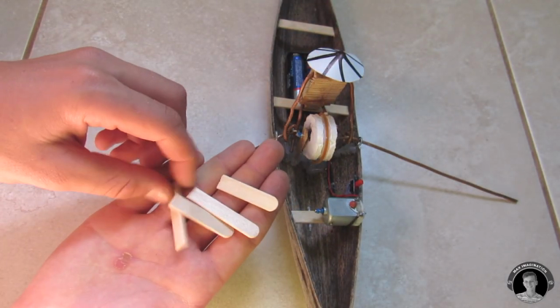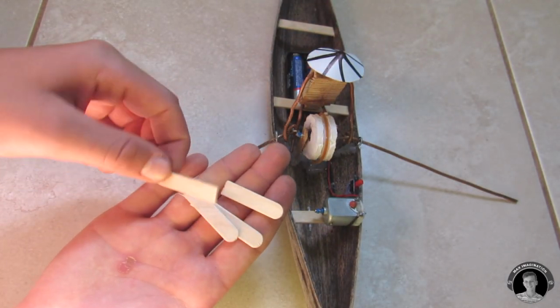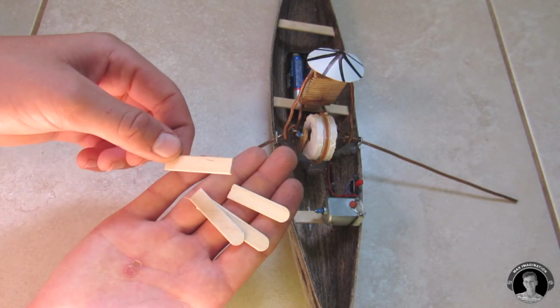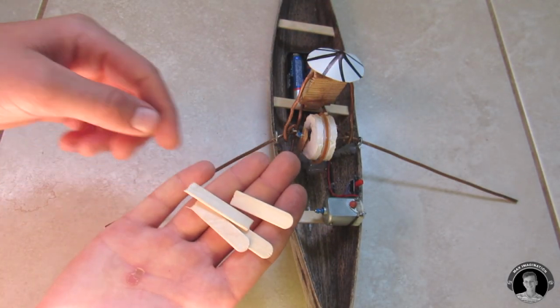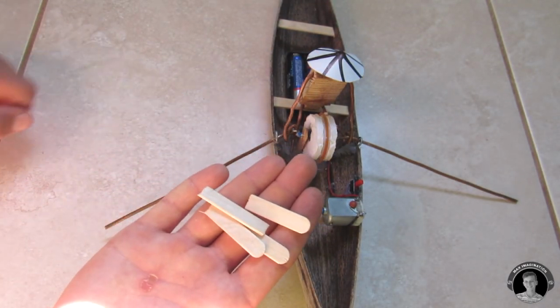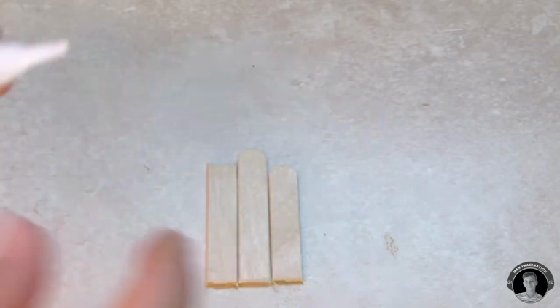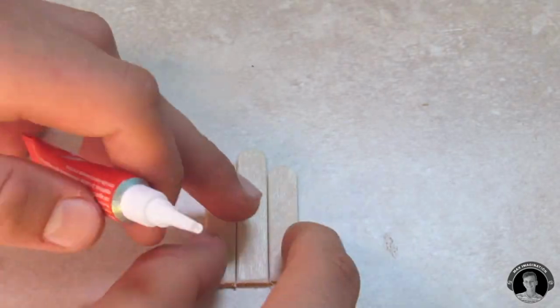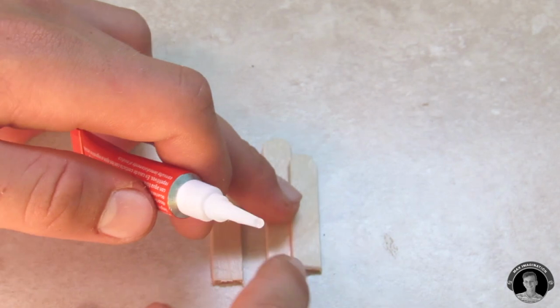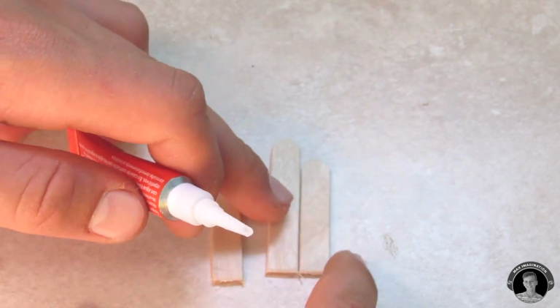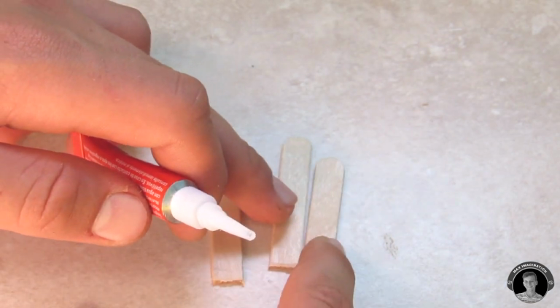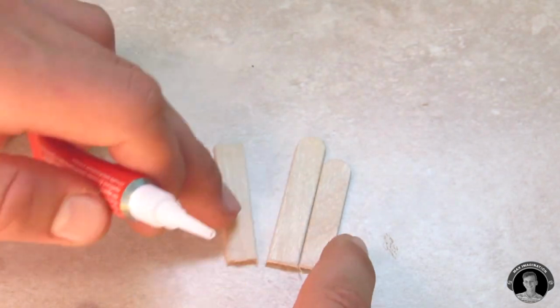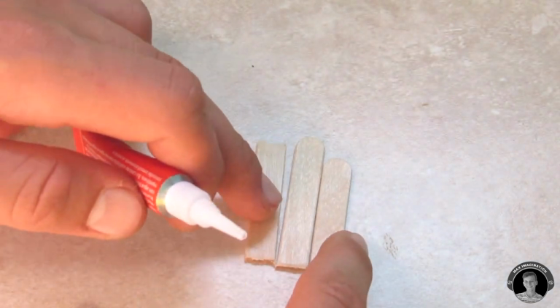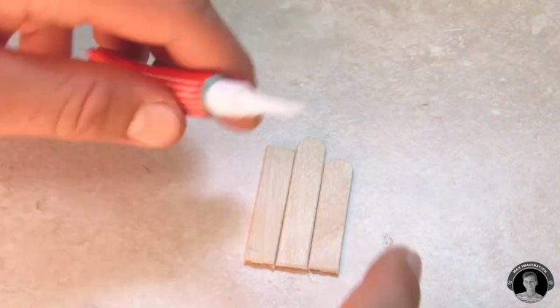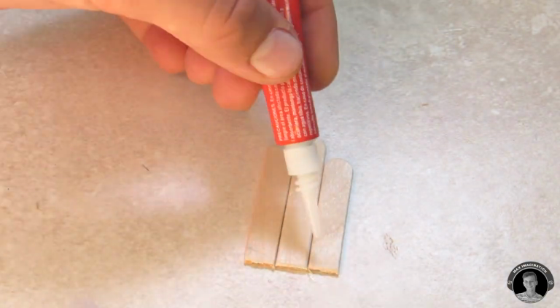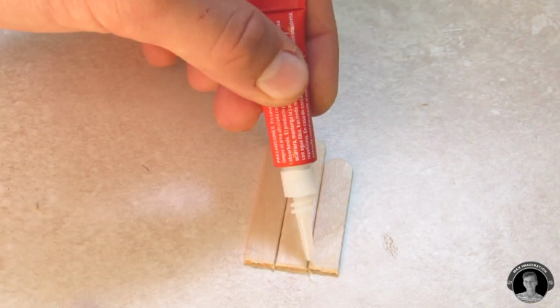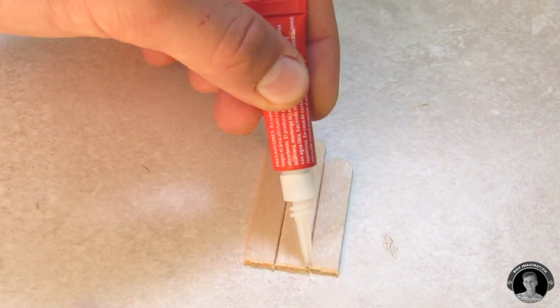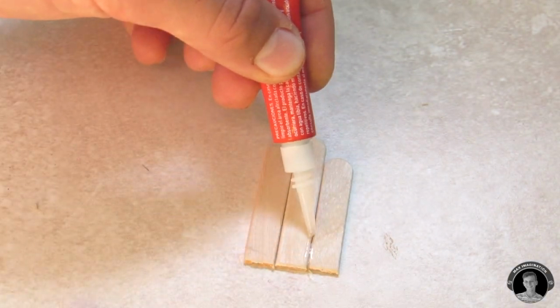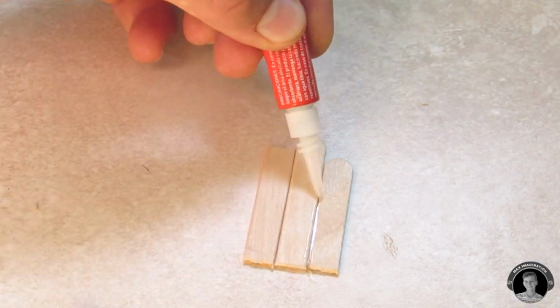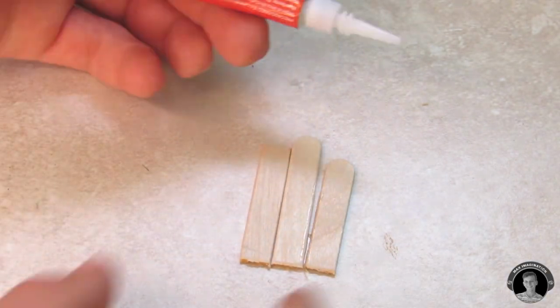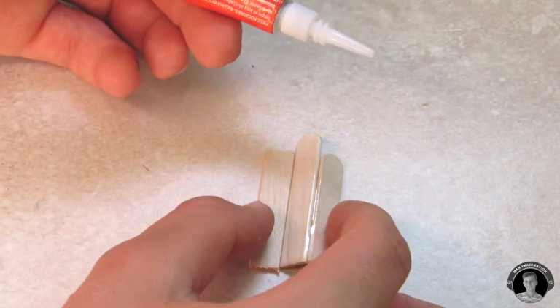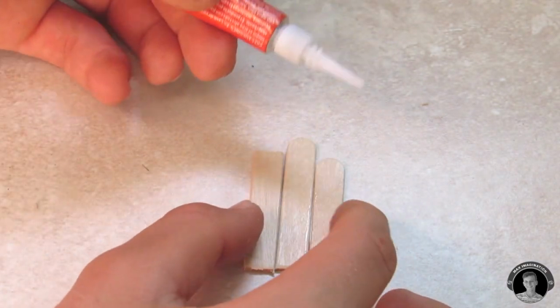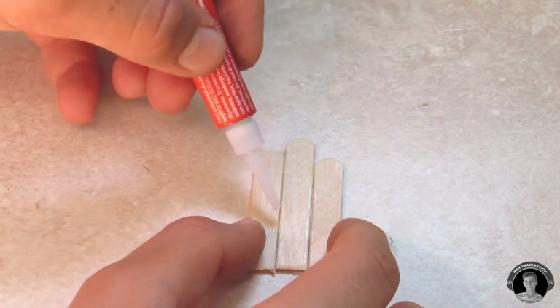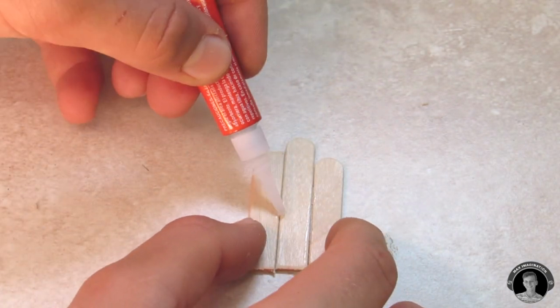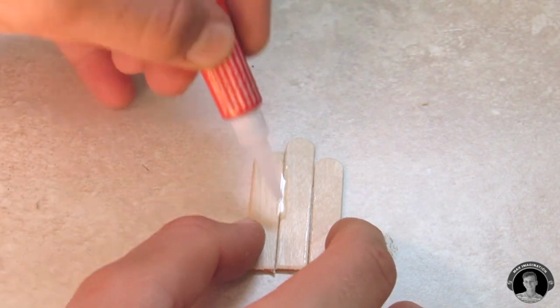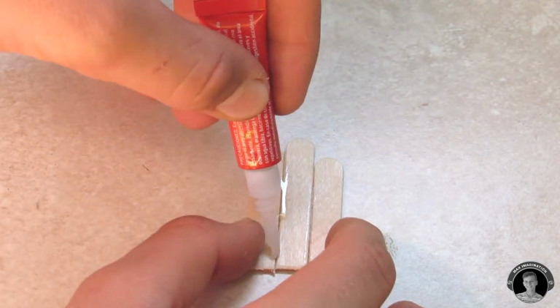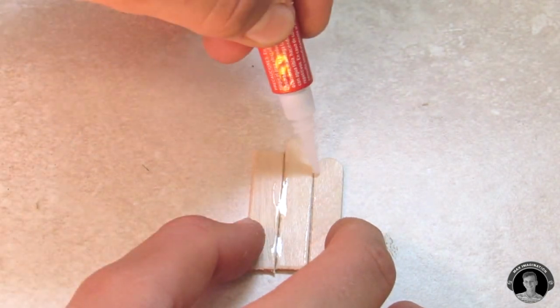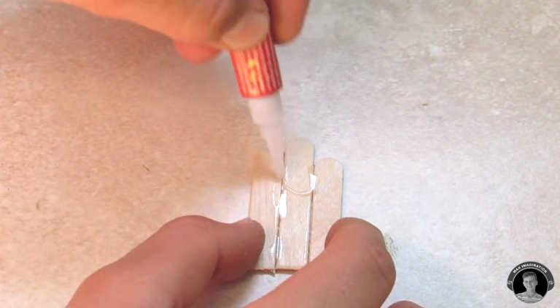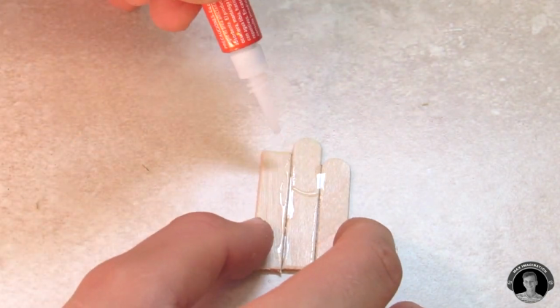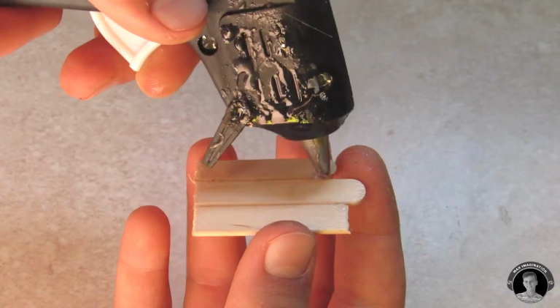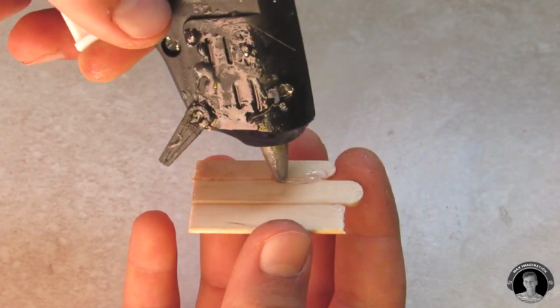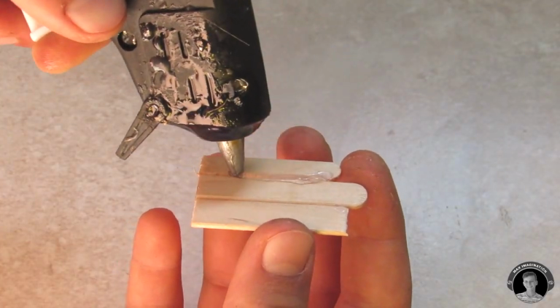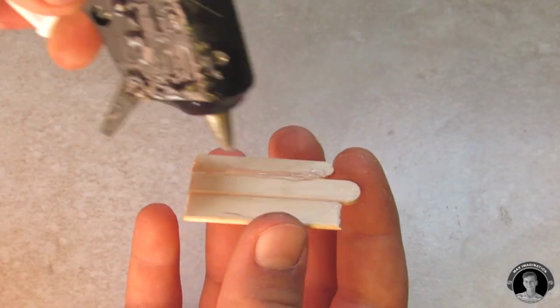I almost completely forgot to do this, but now let's make the oar heads and attach them onto the oar sticks.